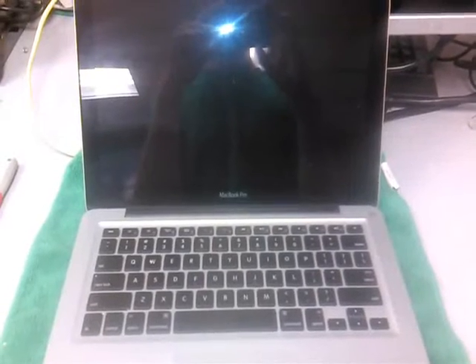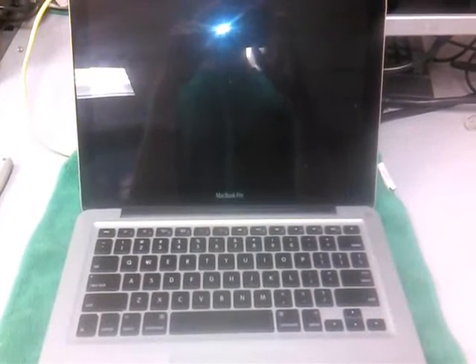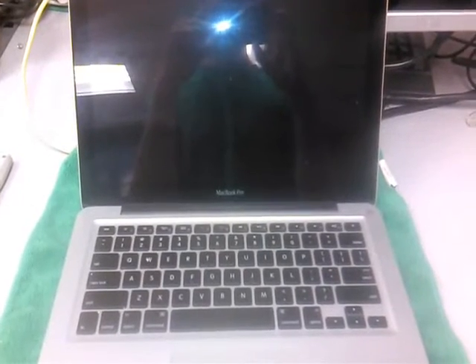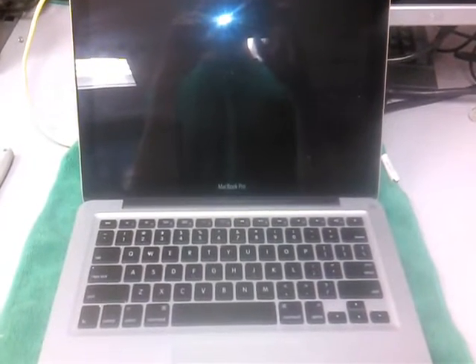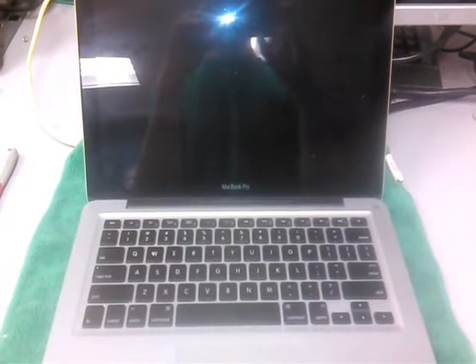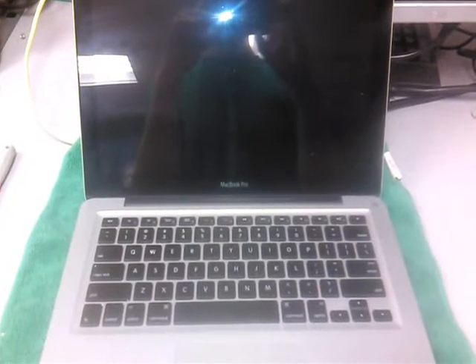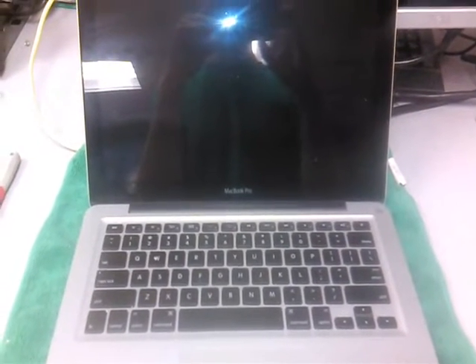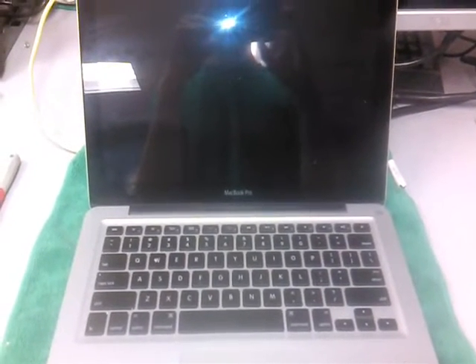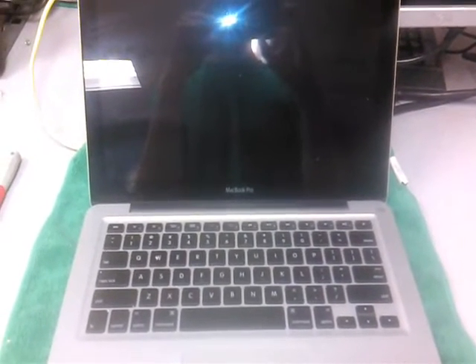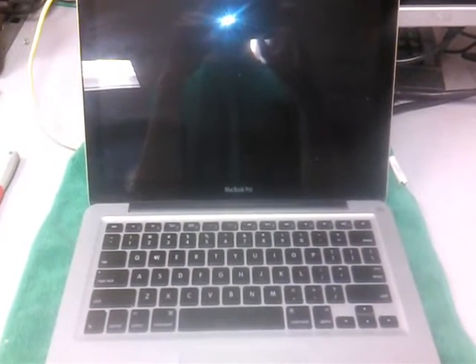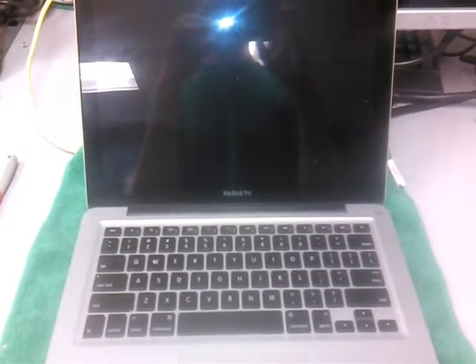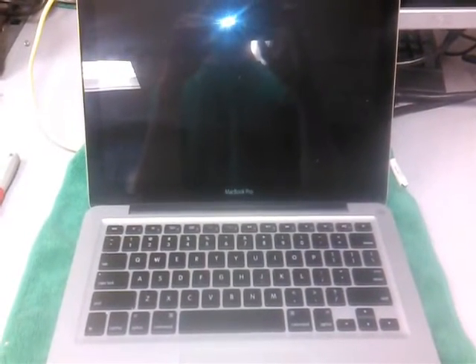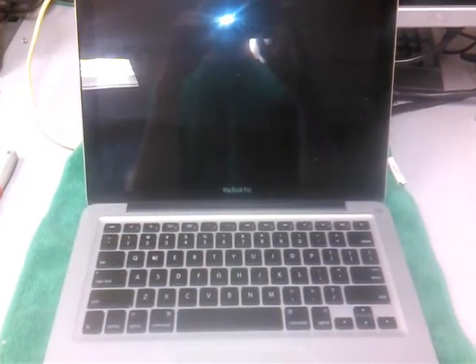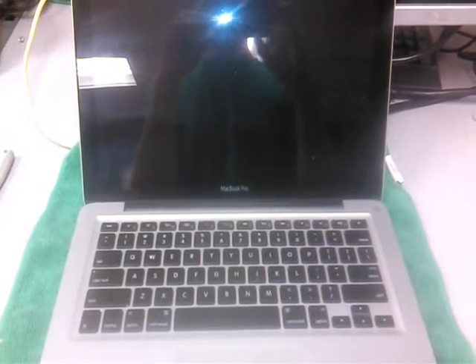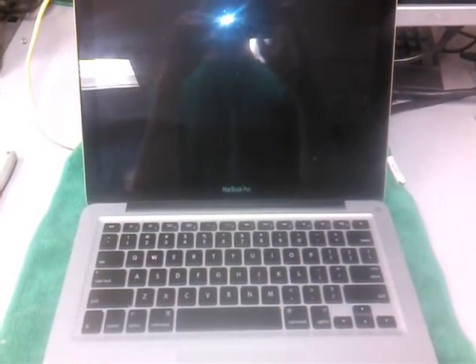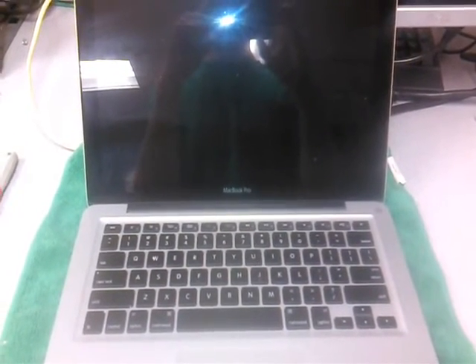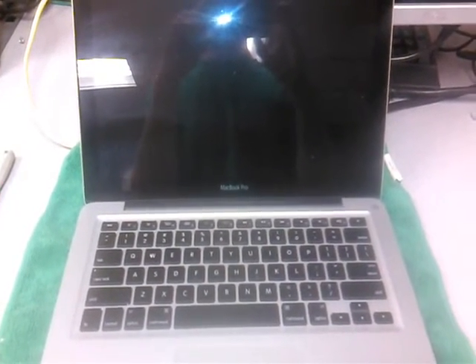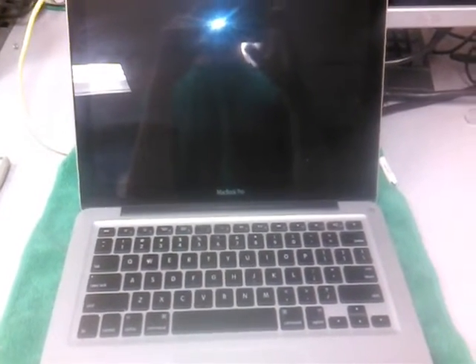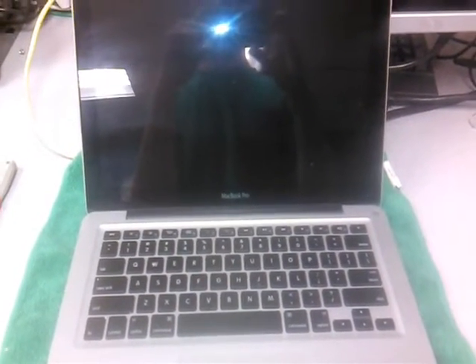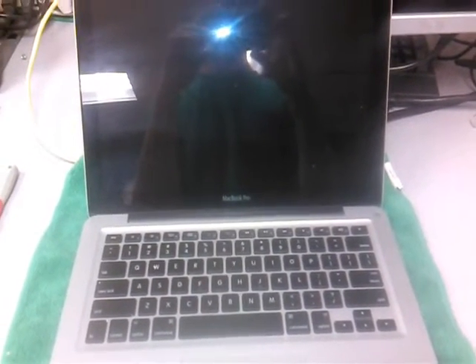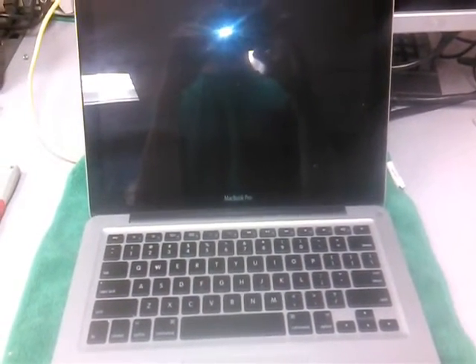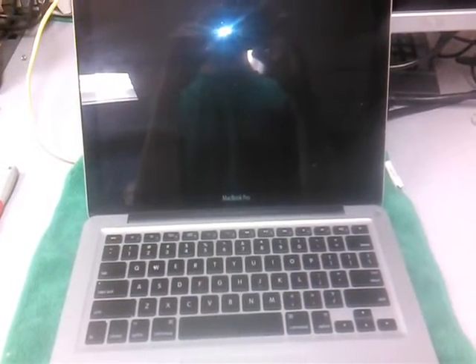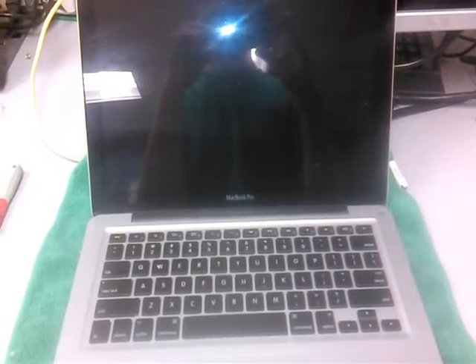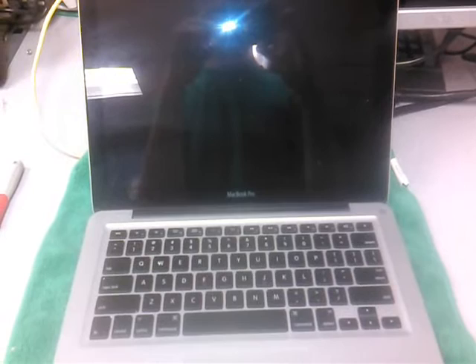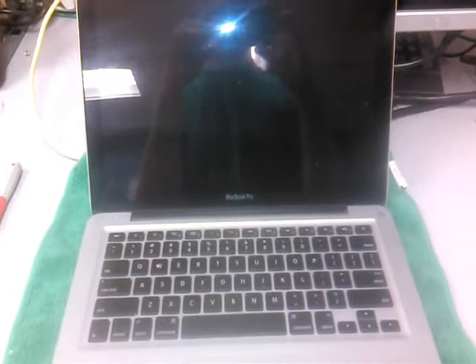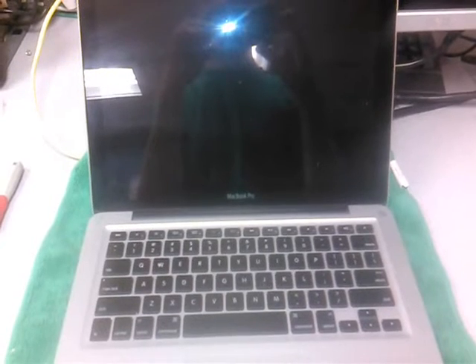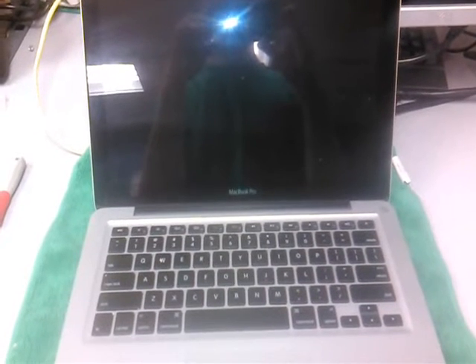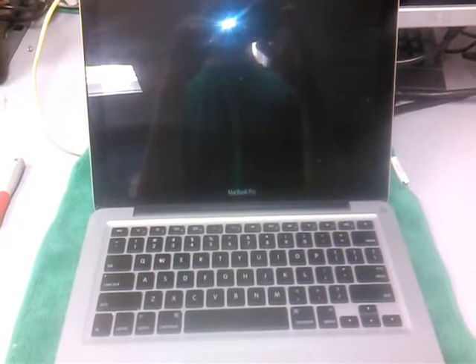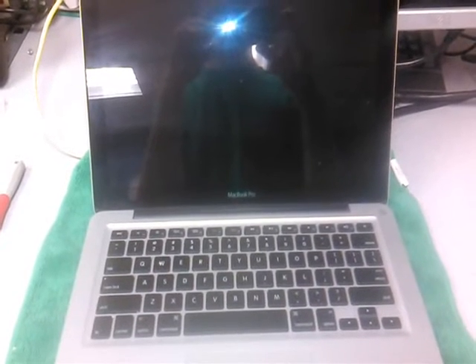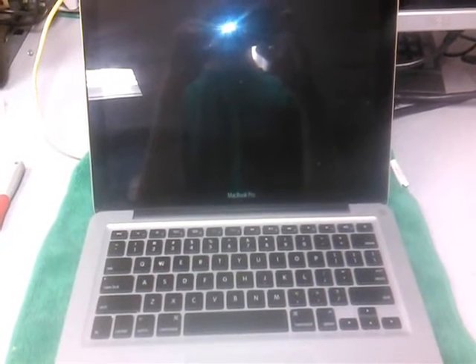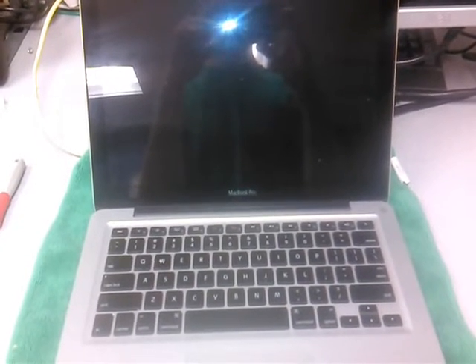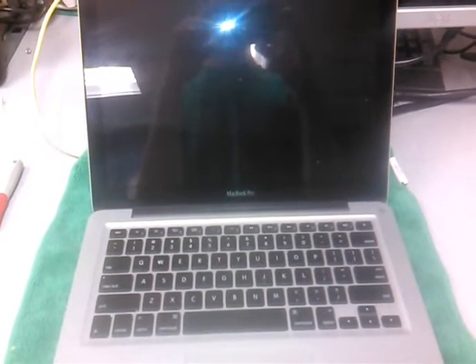This video shows you how to replace a hard drive on a MacBook Pro. This is a MacBook Pro model A1278.